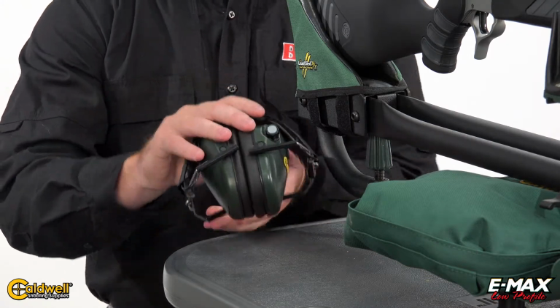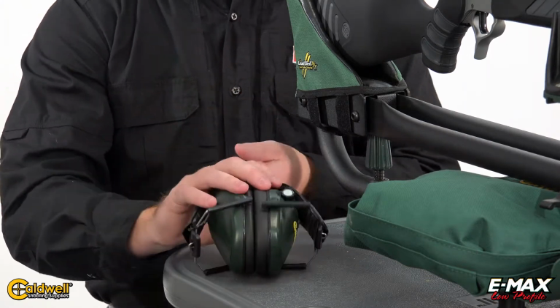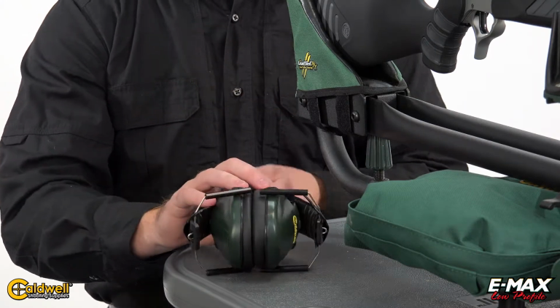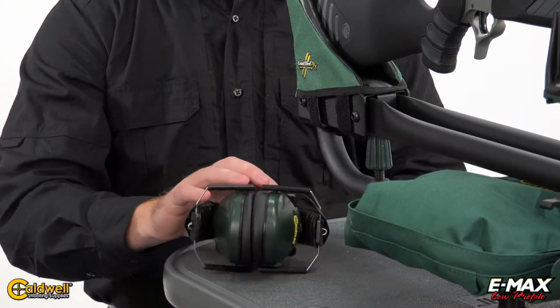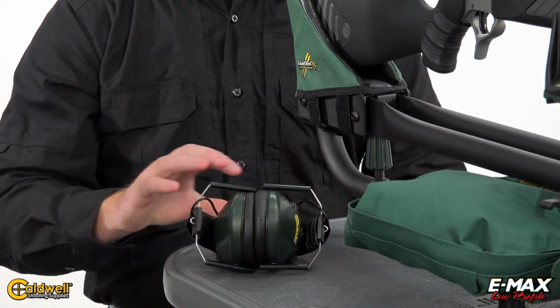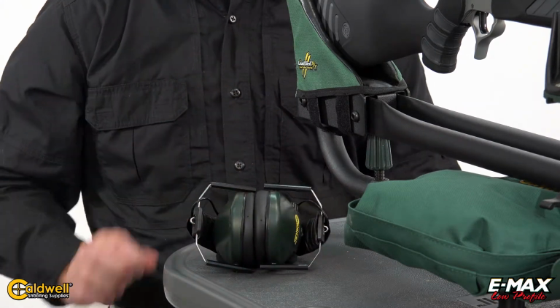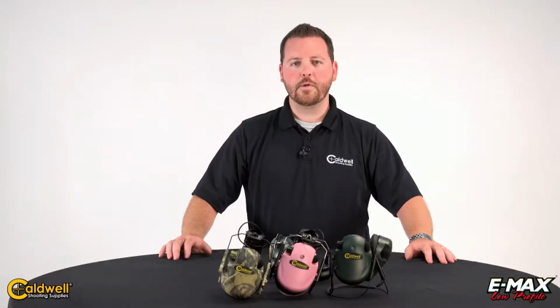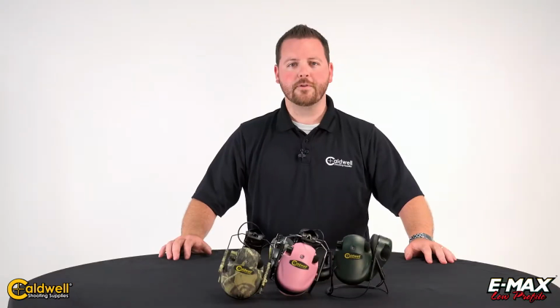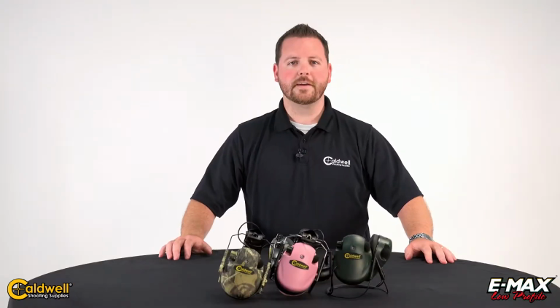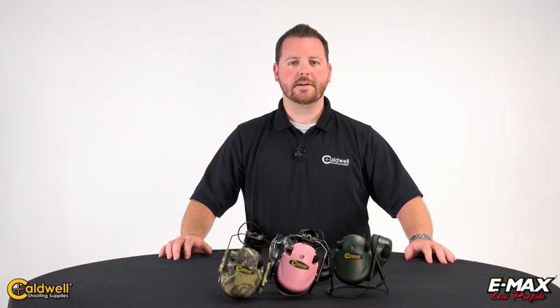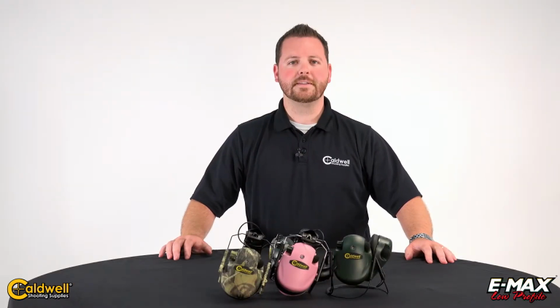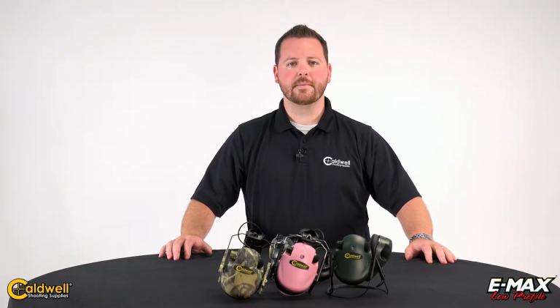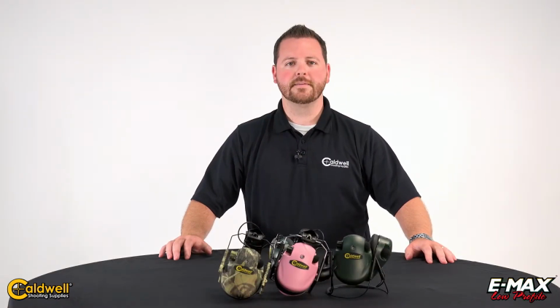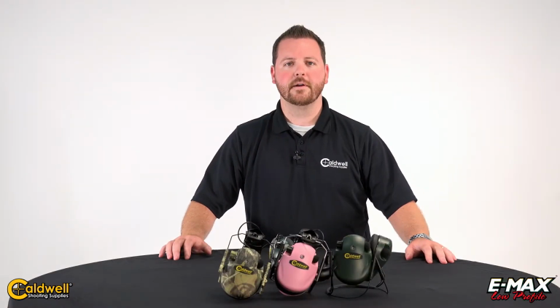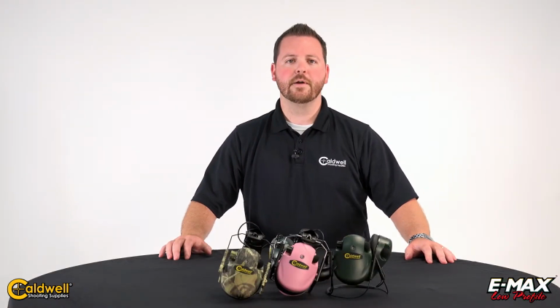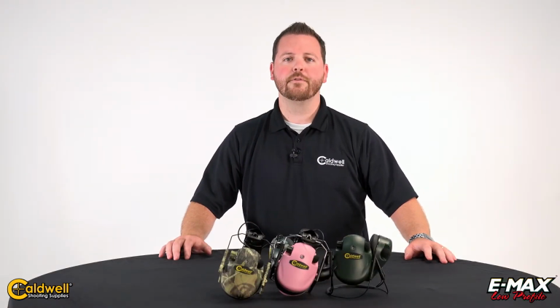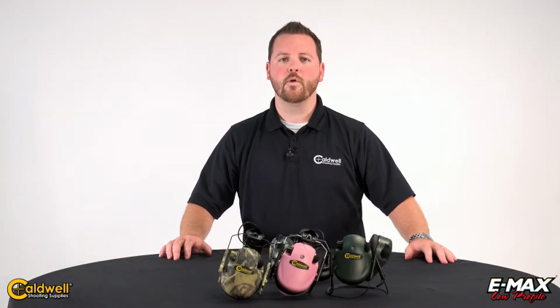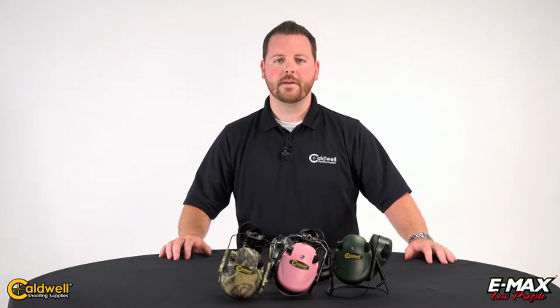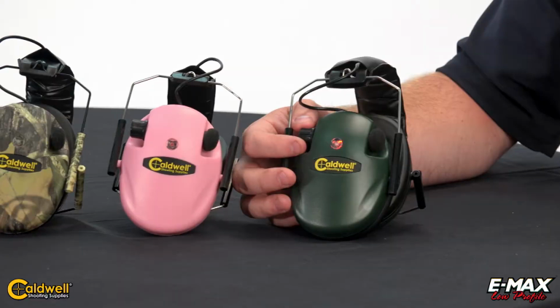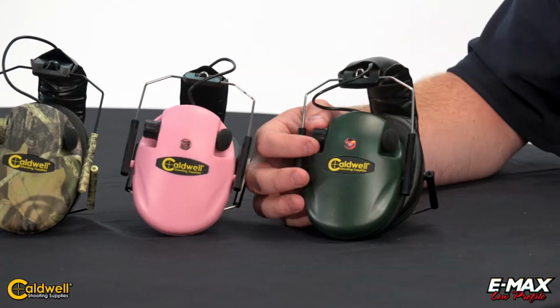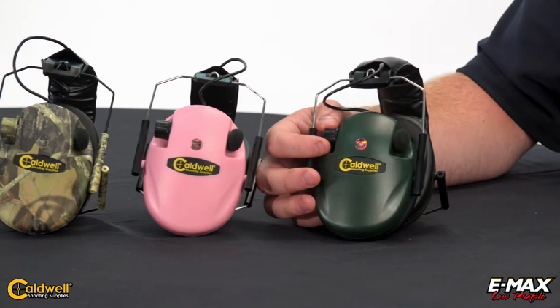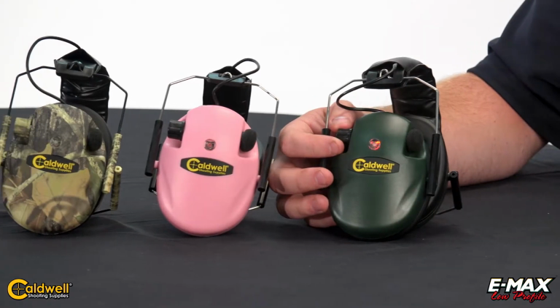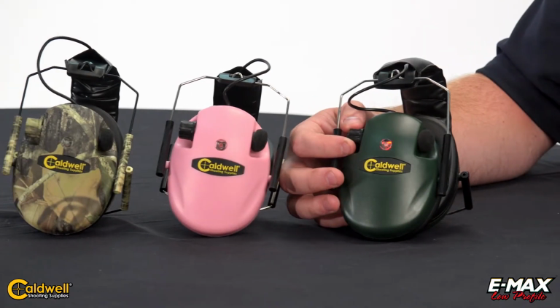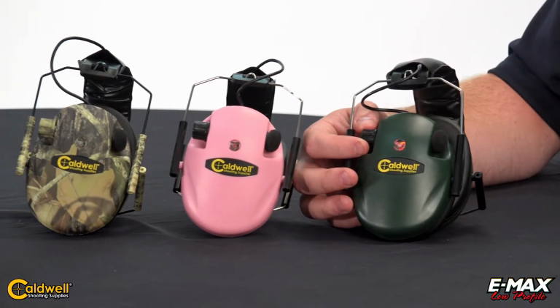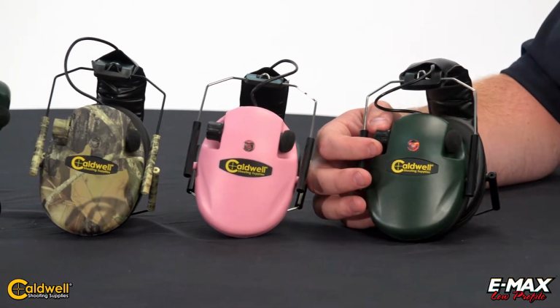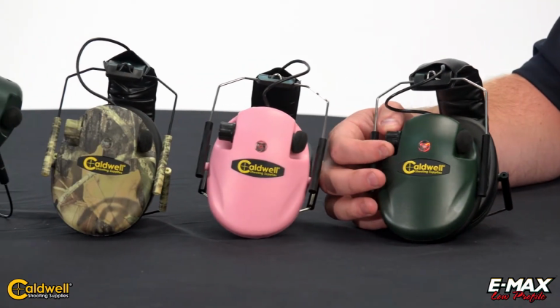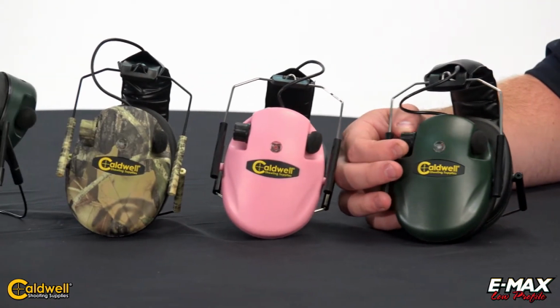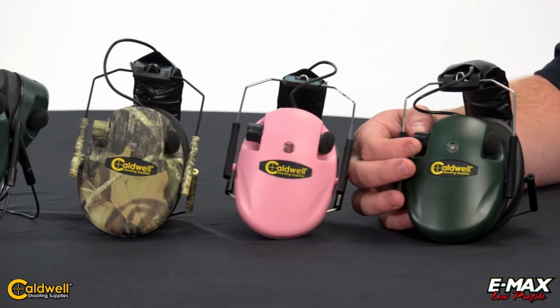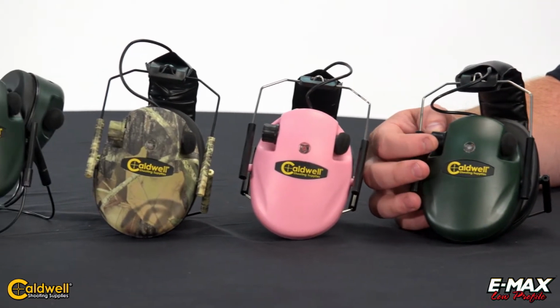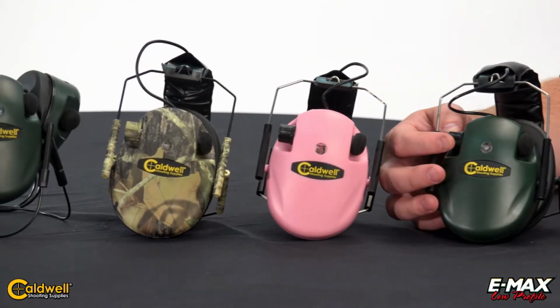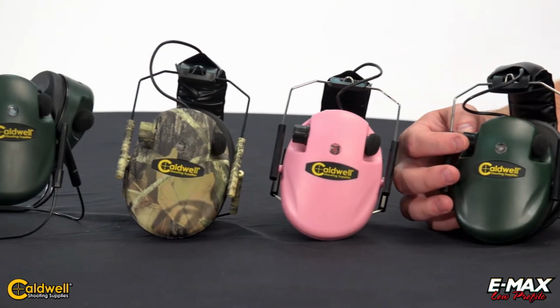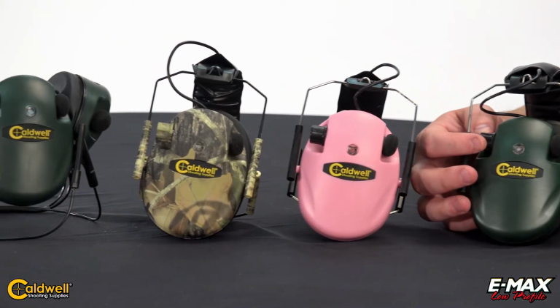The Caldwell E-MAX low-profile series ear muffs are available in four models: pink, mossy oak breakup, green, and behind the head.